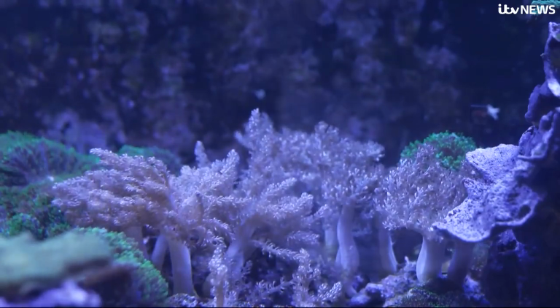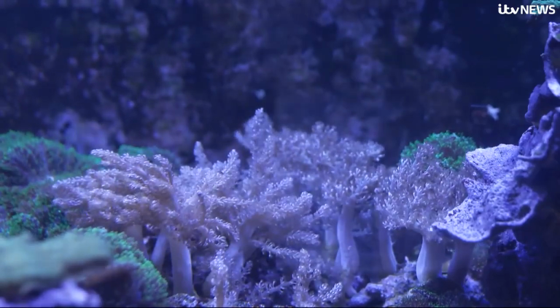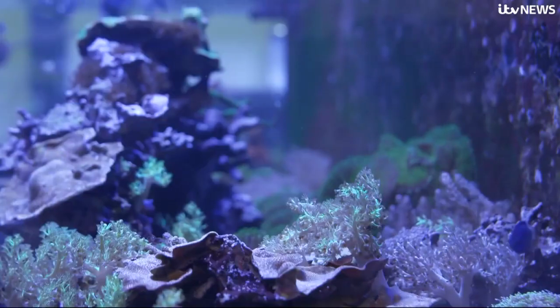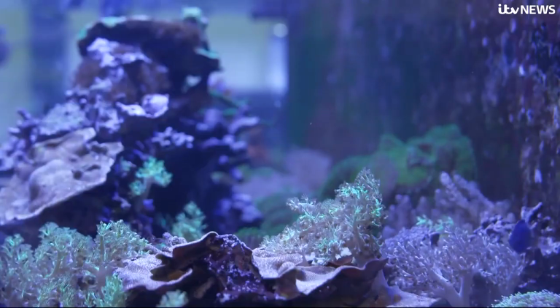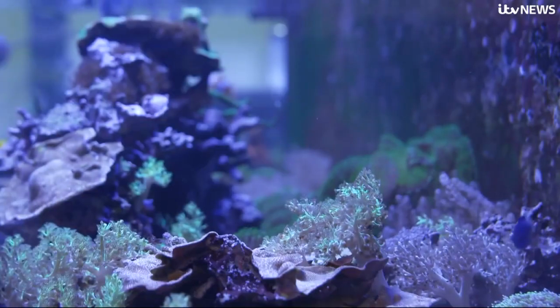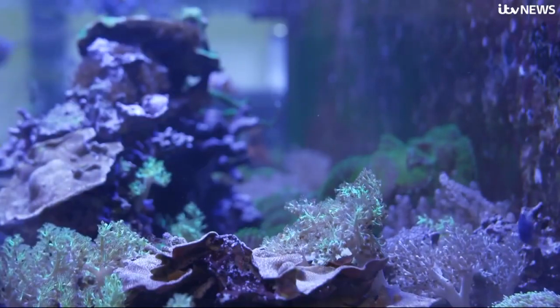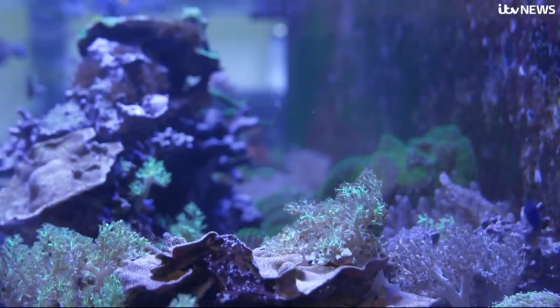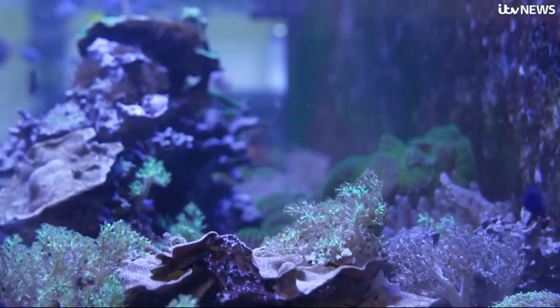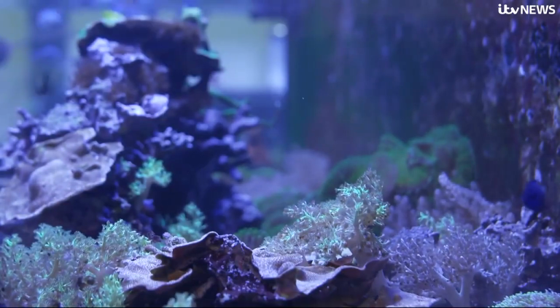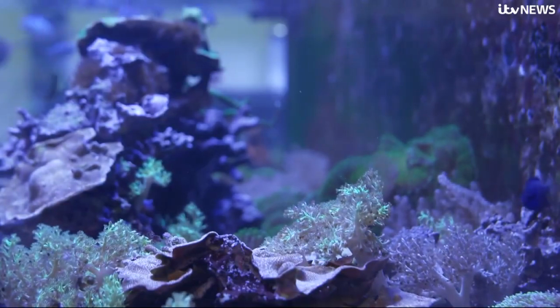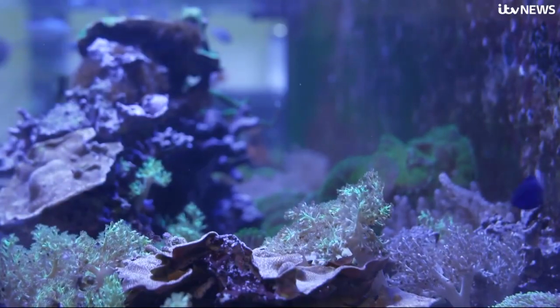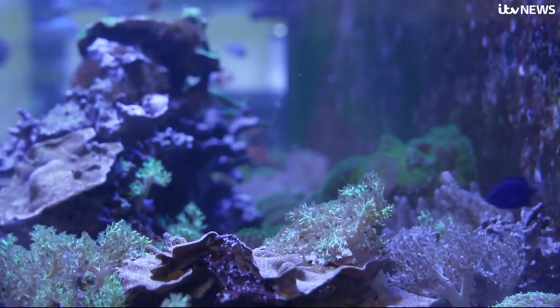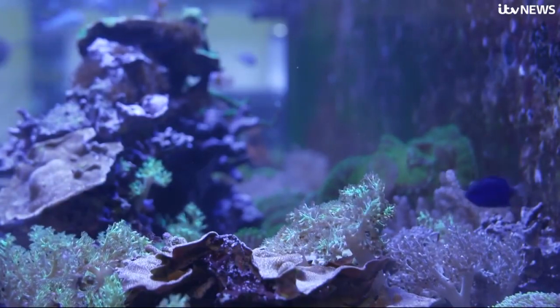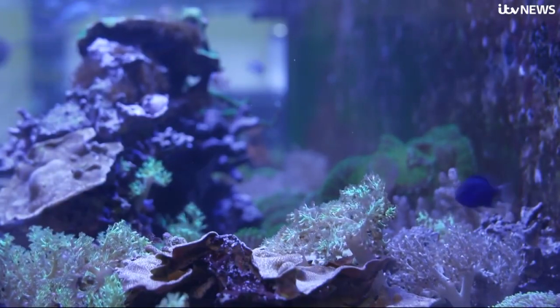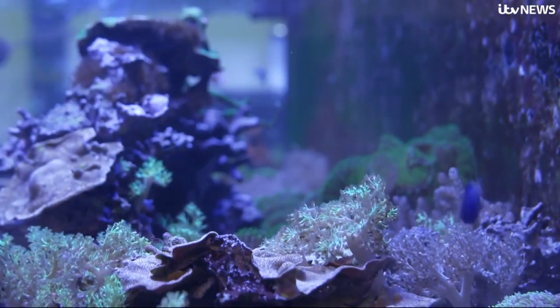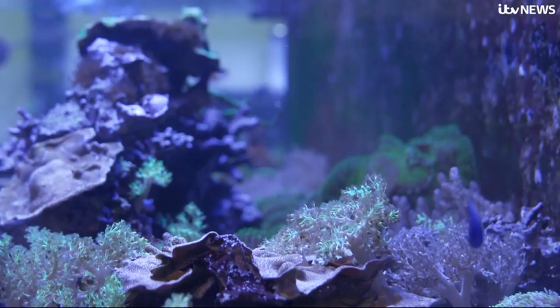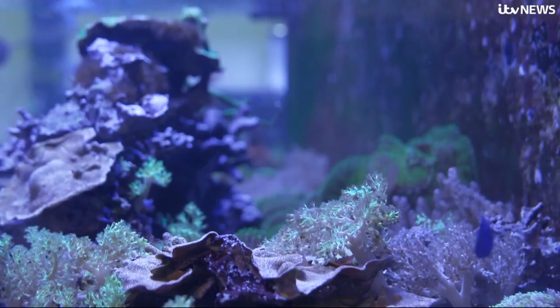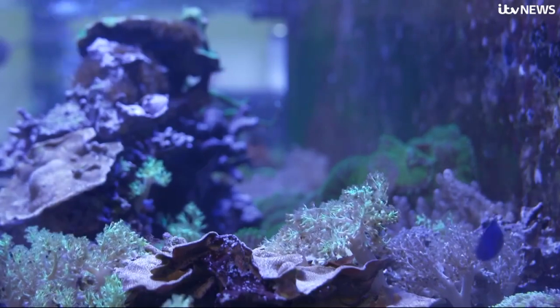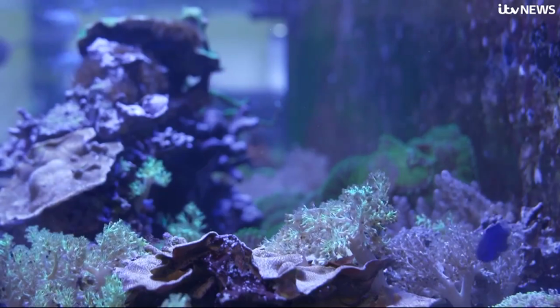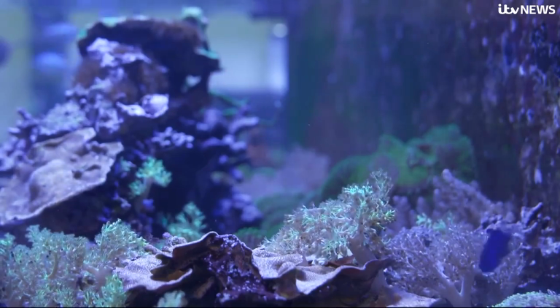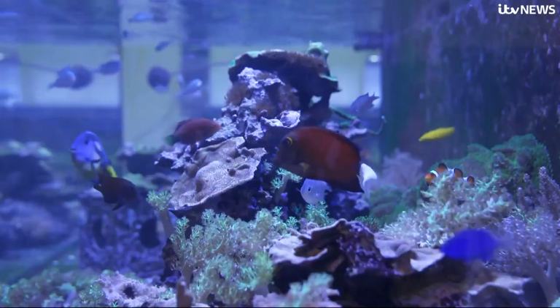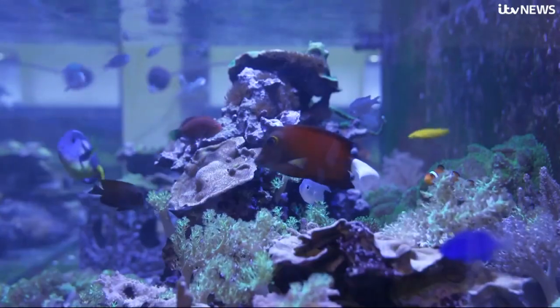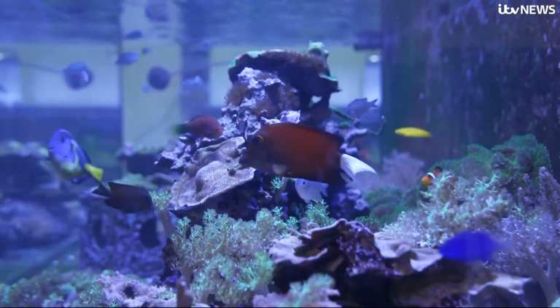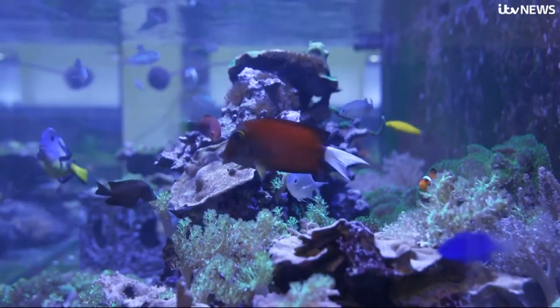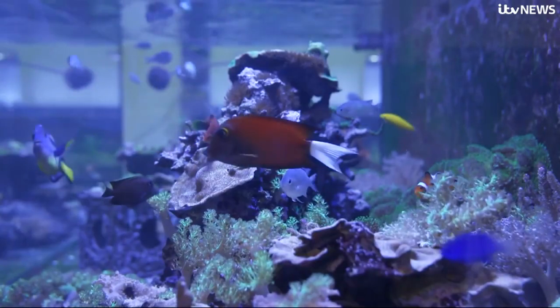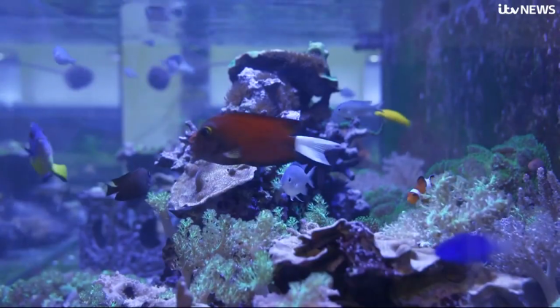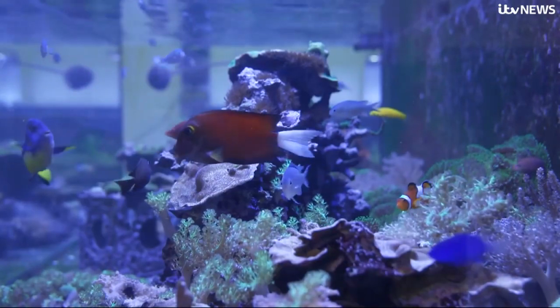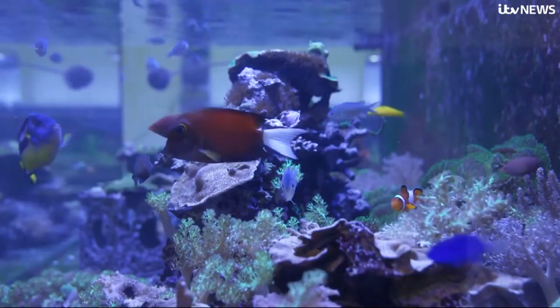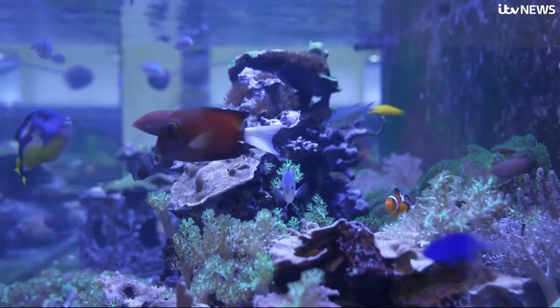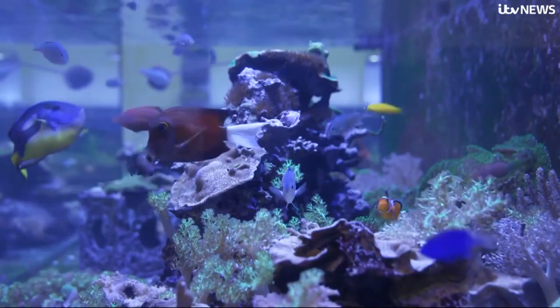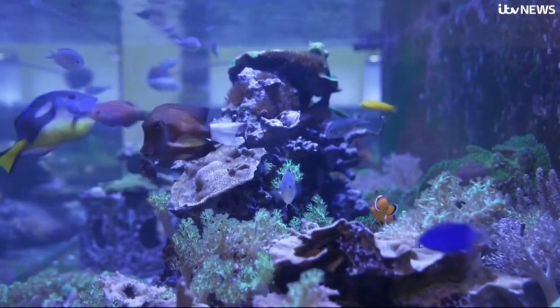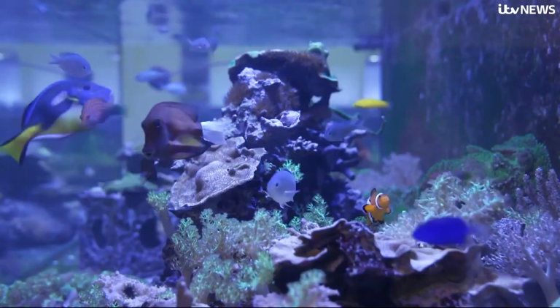It is an ambitious project to persuade industry and all of us to protect our oceans as well as our skin. Ben Chapman, News at 10, Derby.